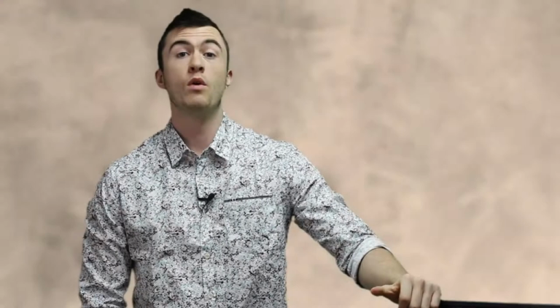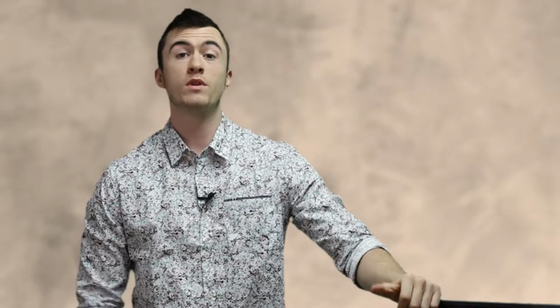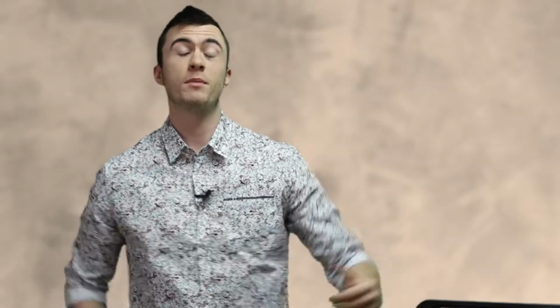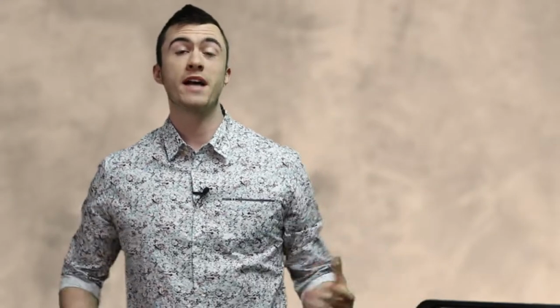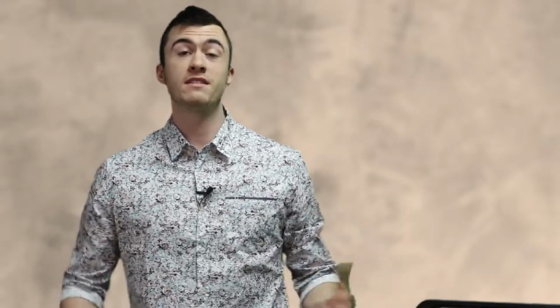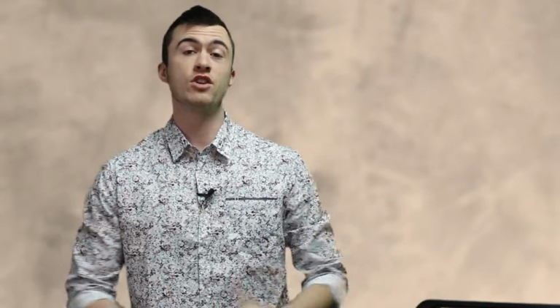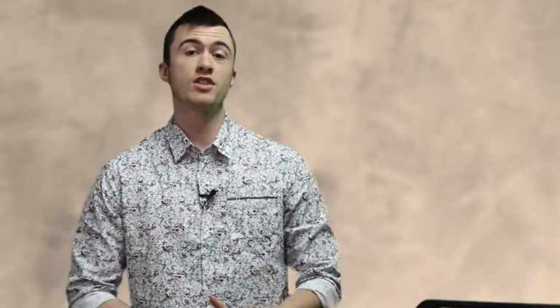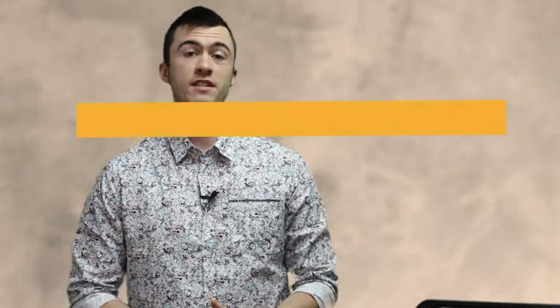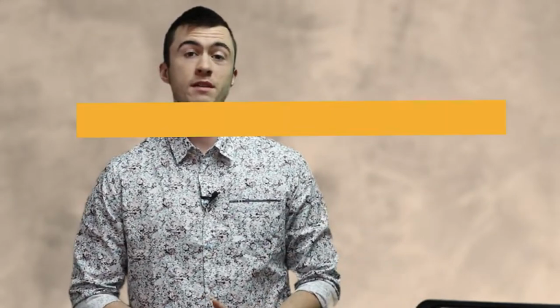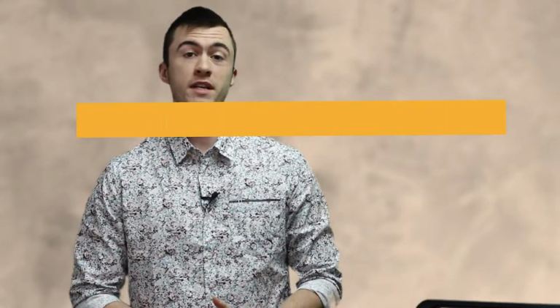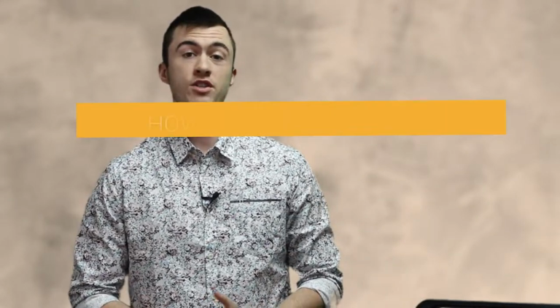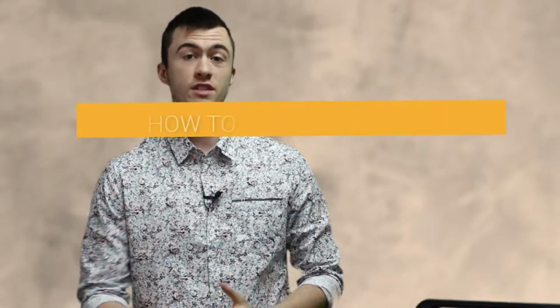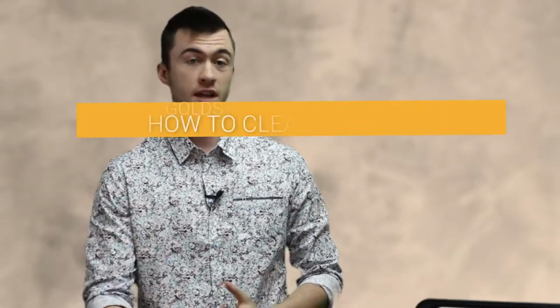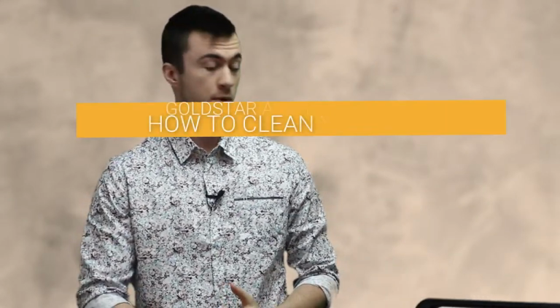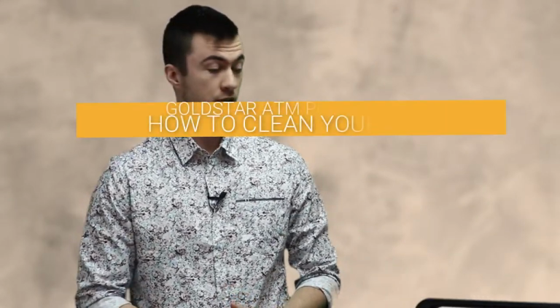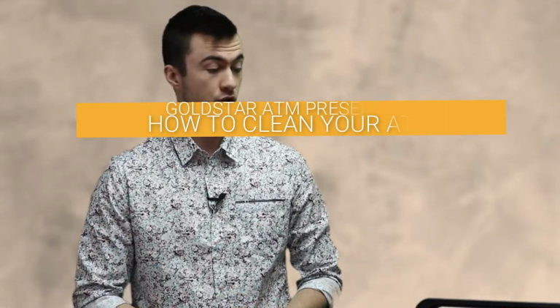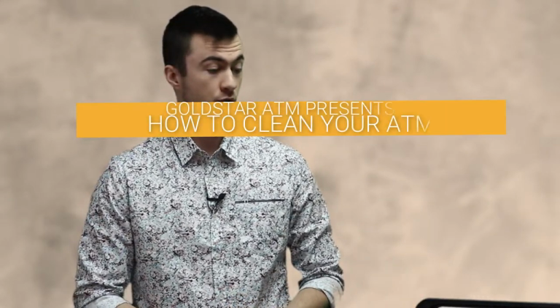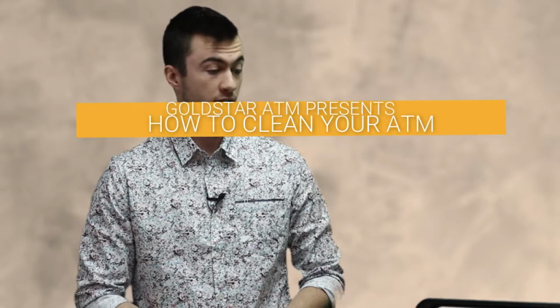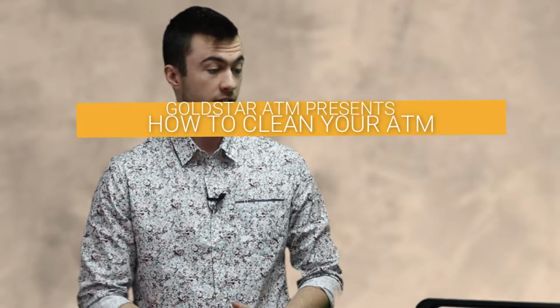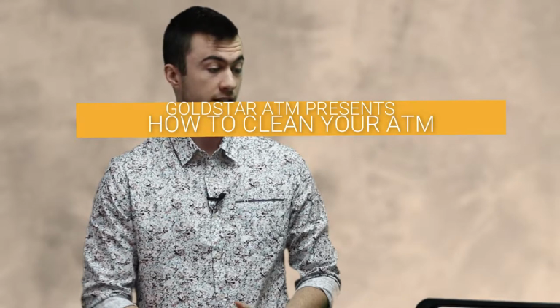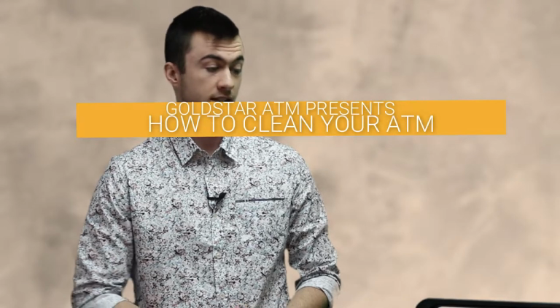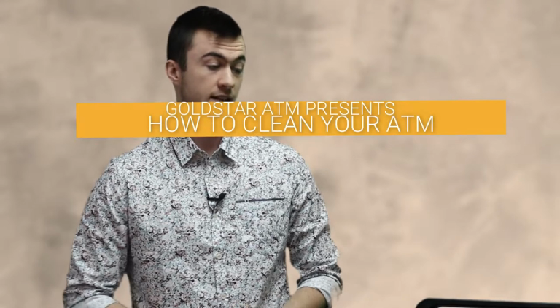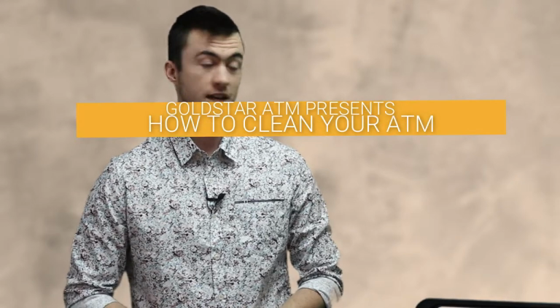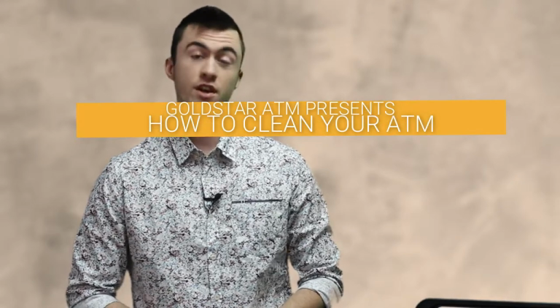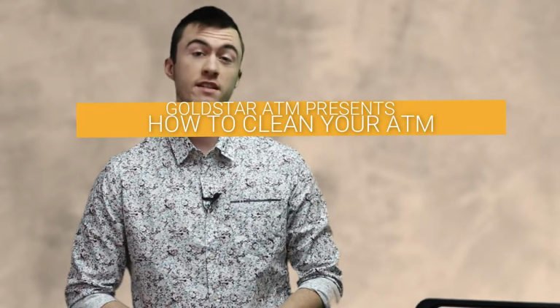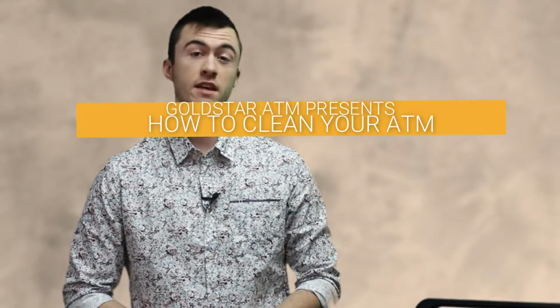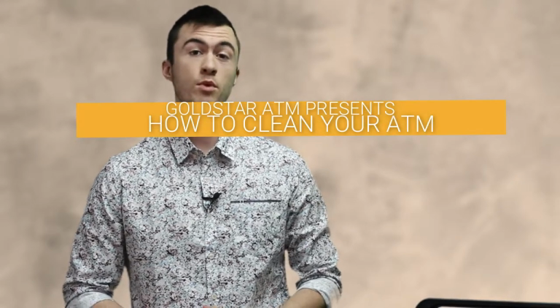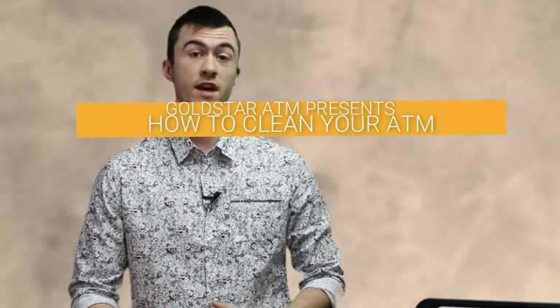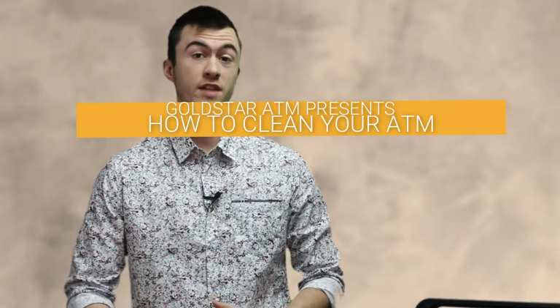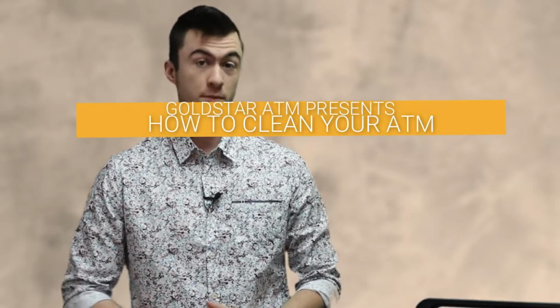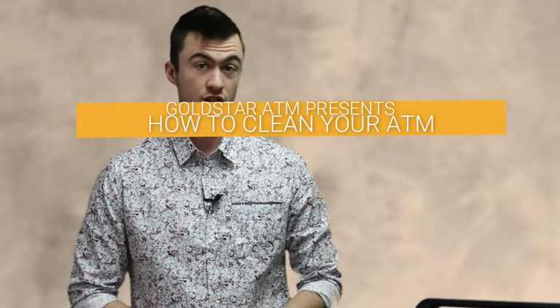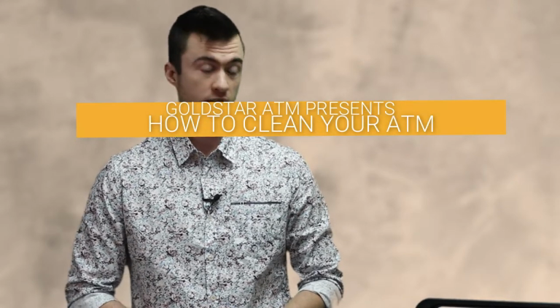What's up guys? This is Josh, ATM technician. Today I'm going to be showing you how to clean and sanitize your ATM without damaging it.